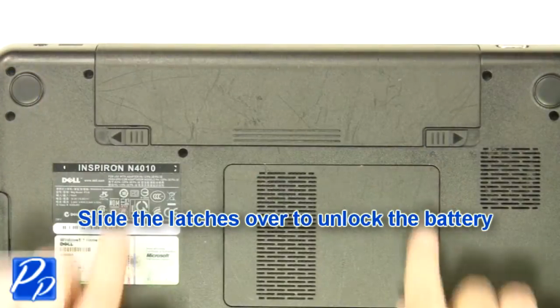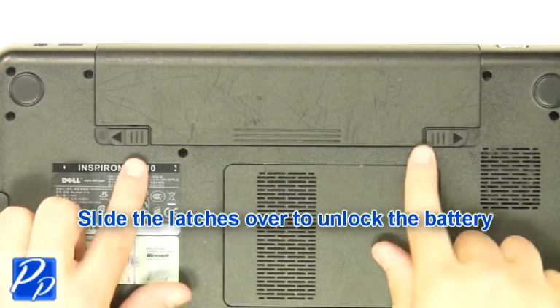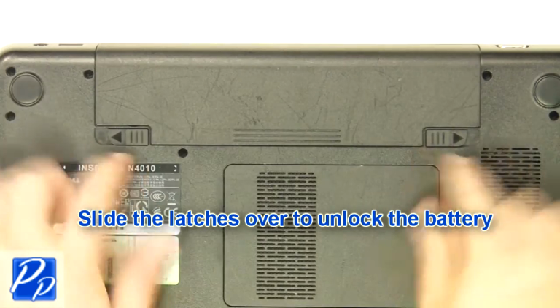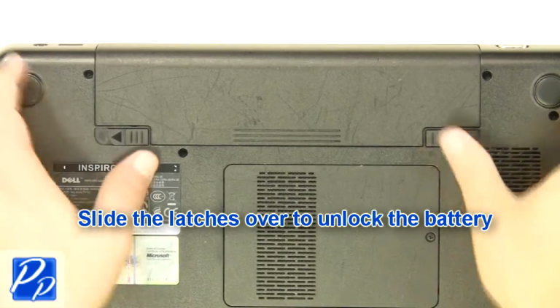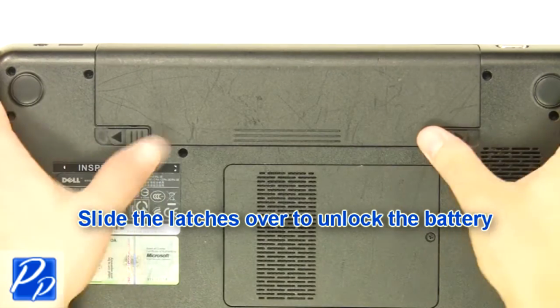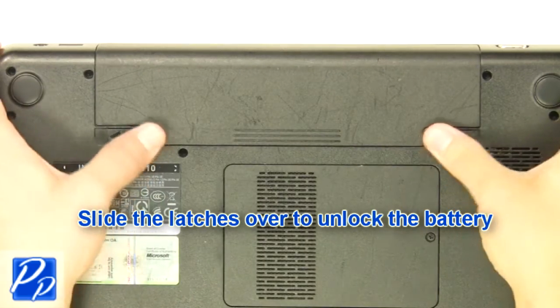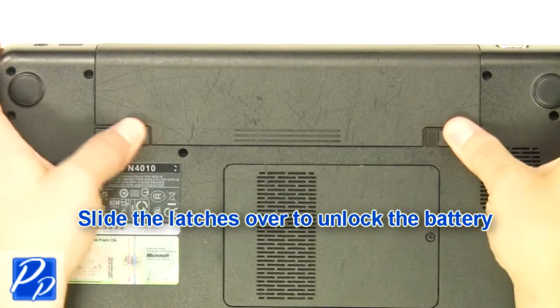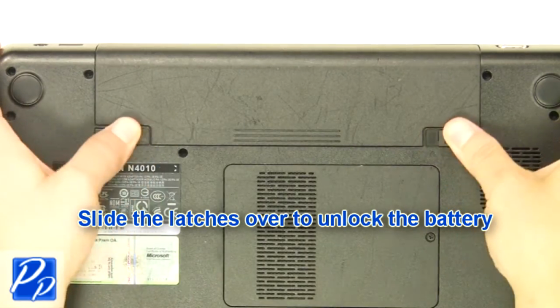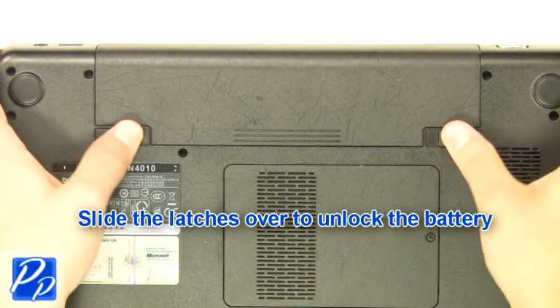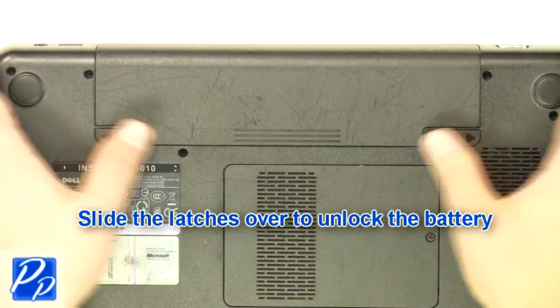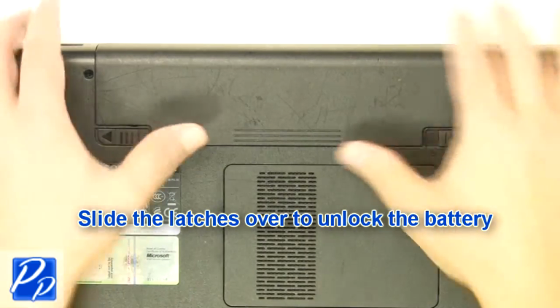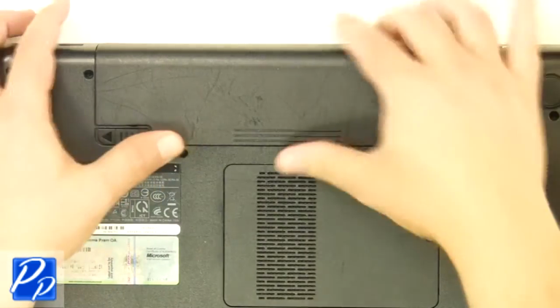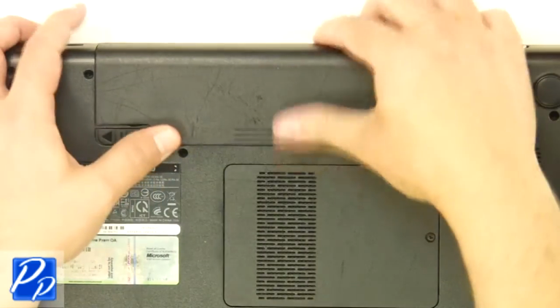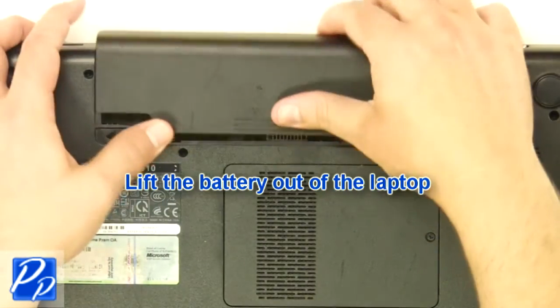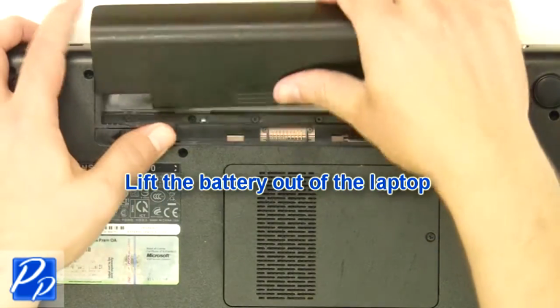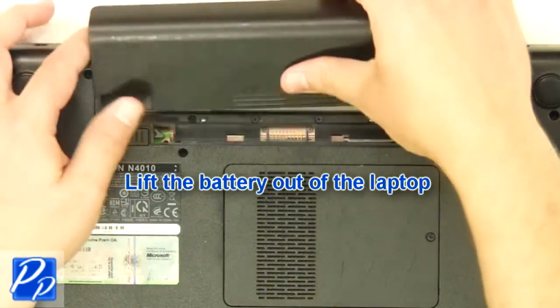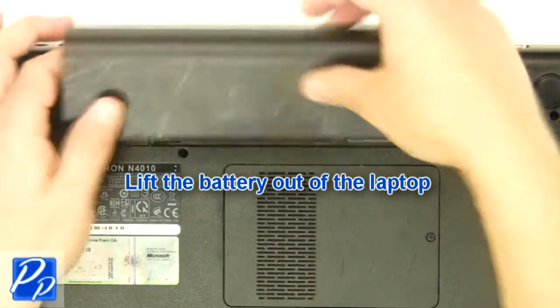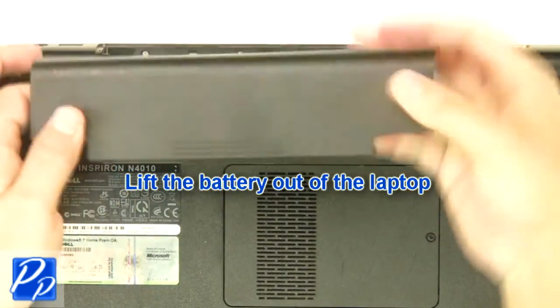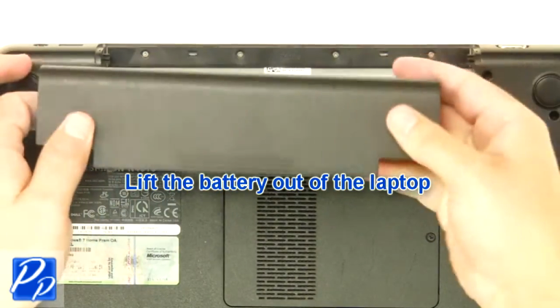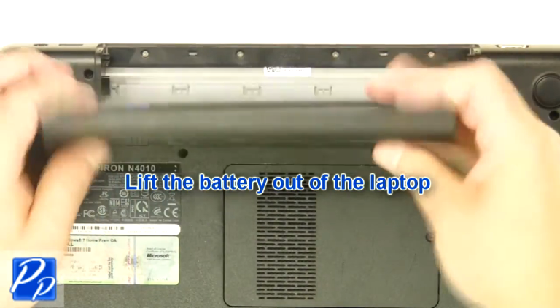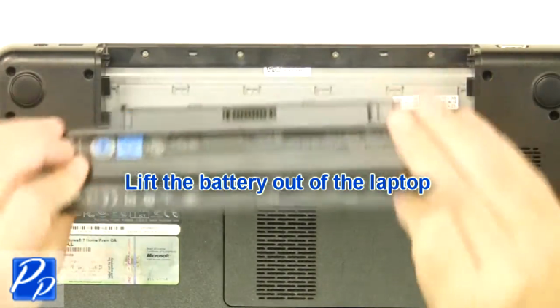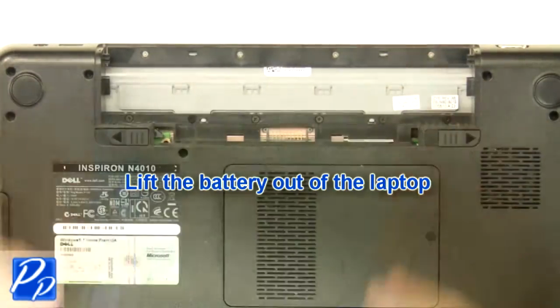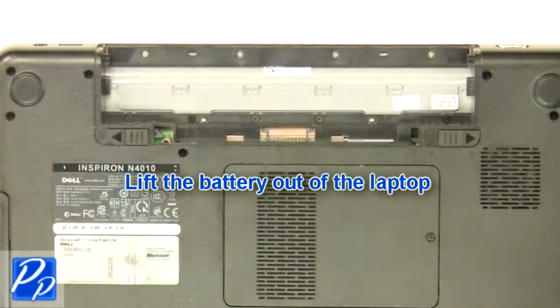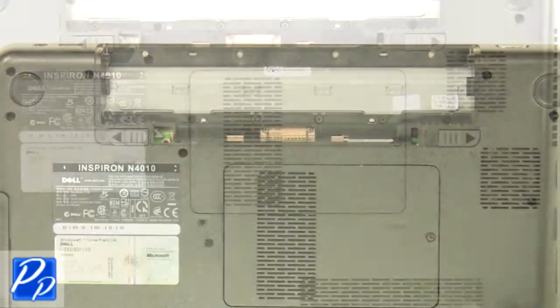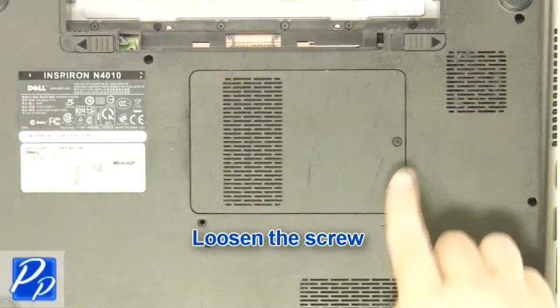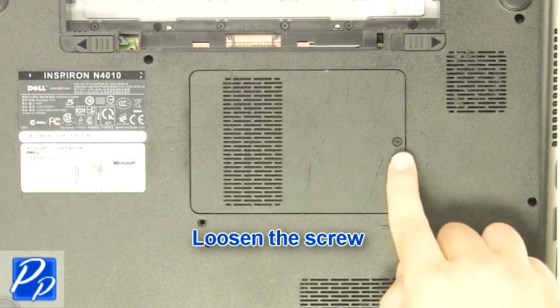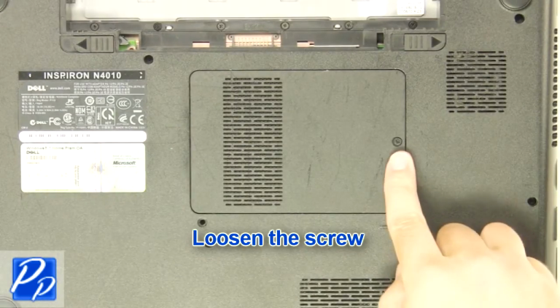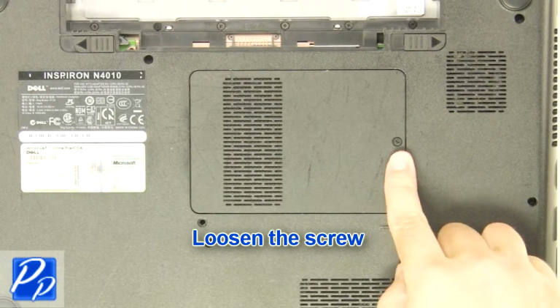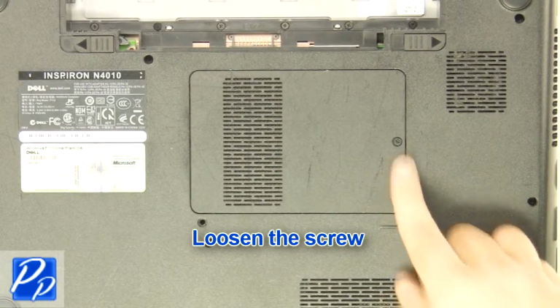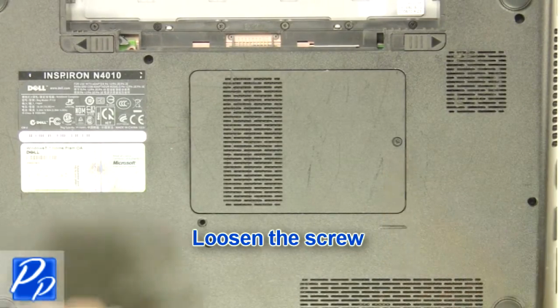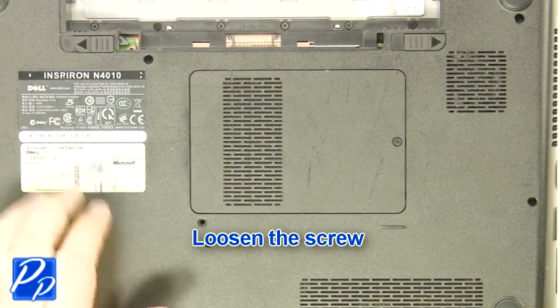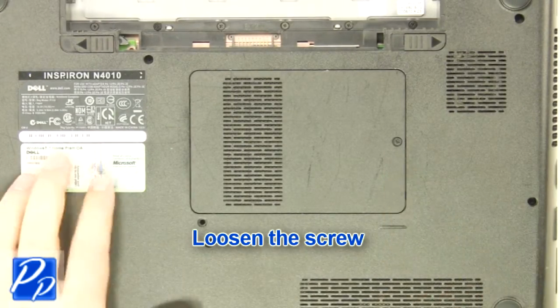Slide the latches over to unlock the battery. Lift the battery out of the laptop. Loosen the screw.